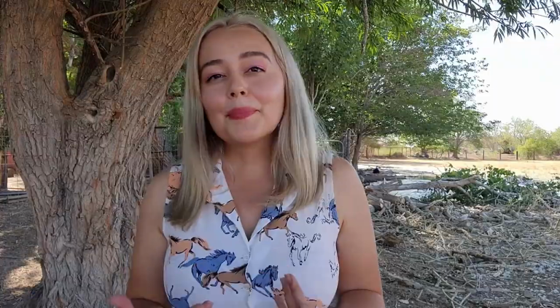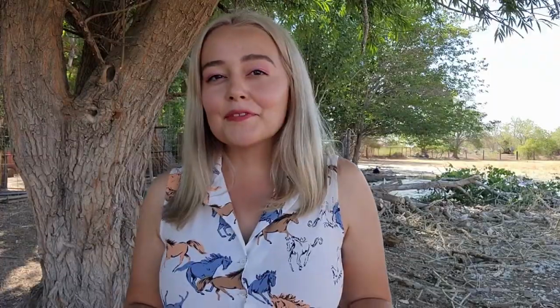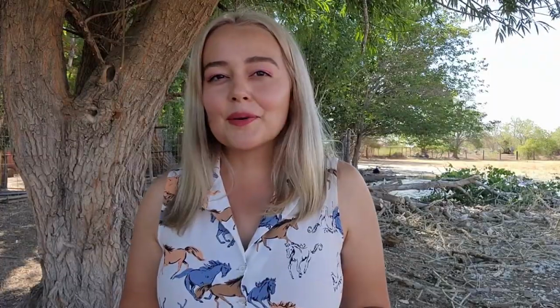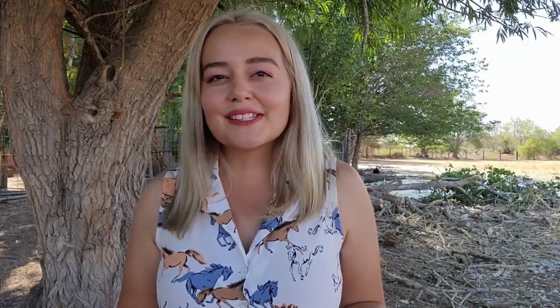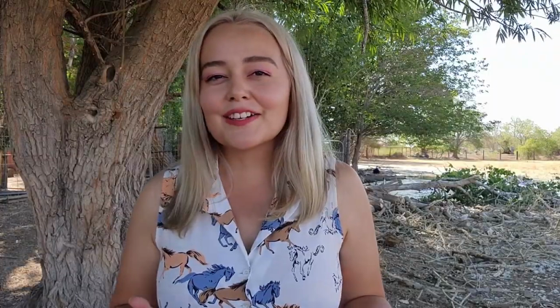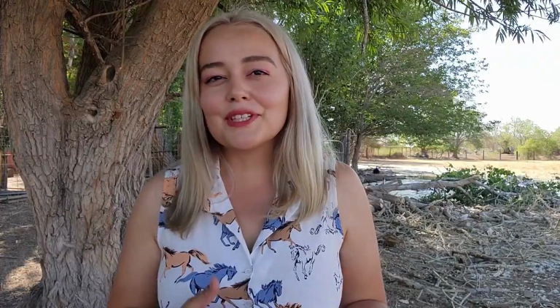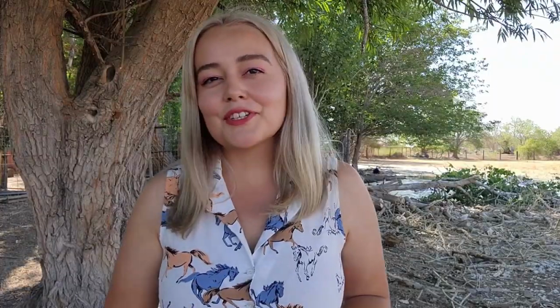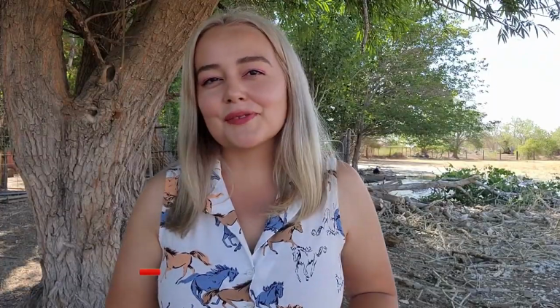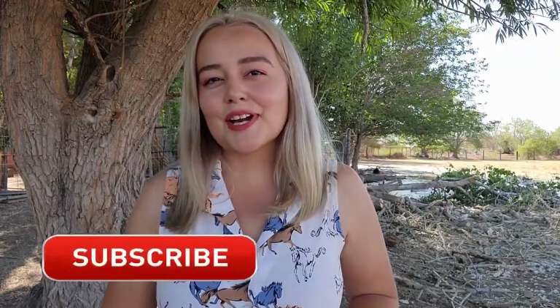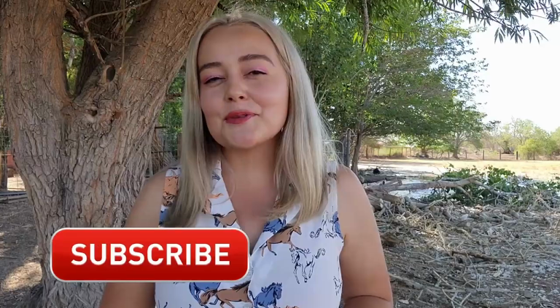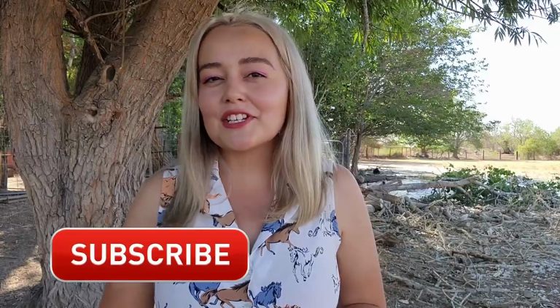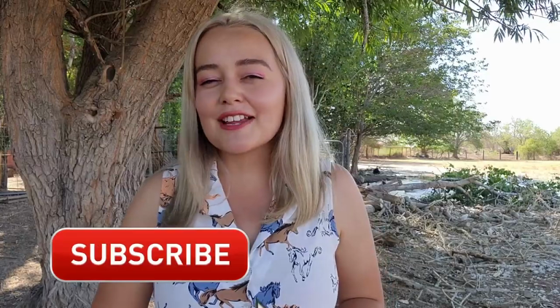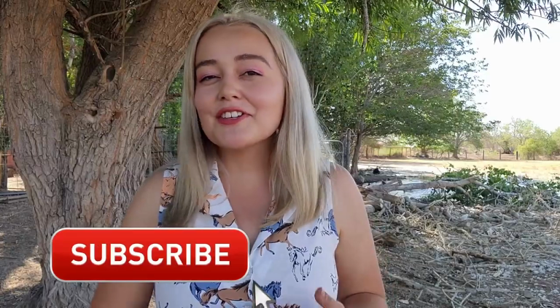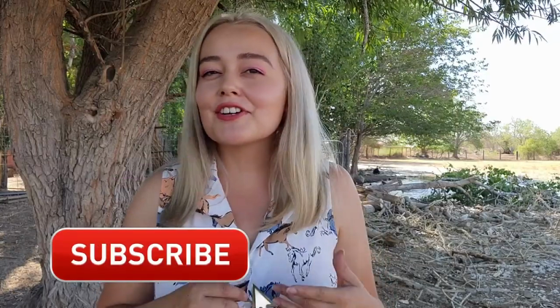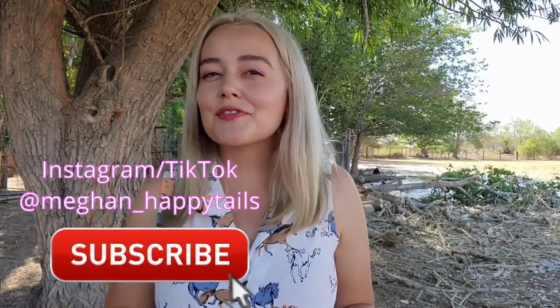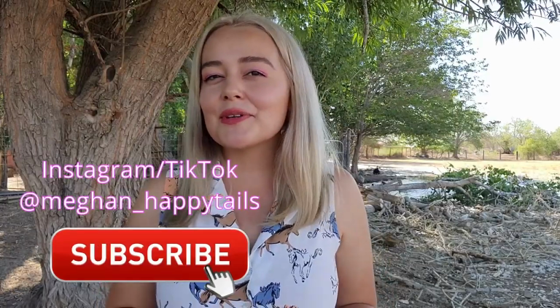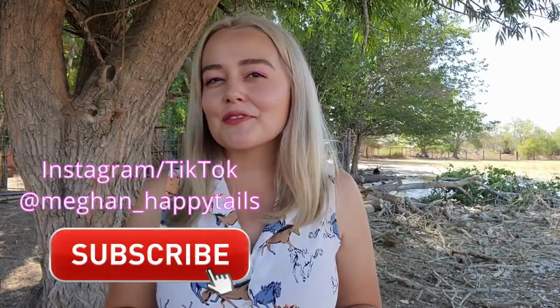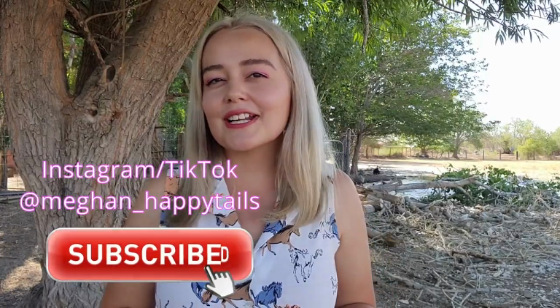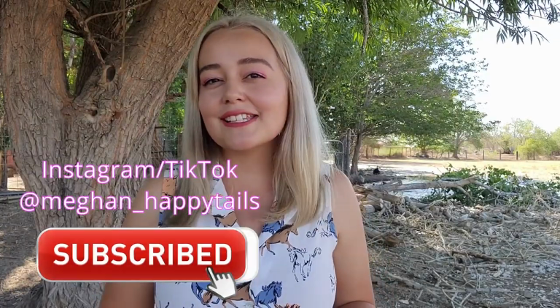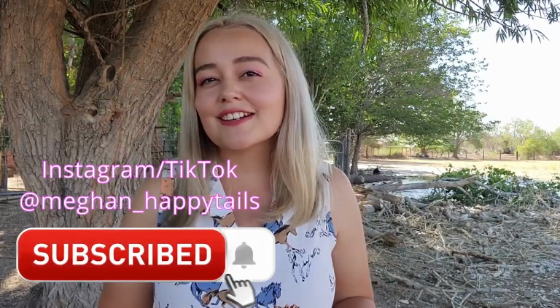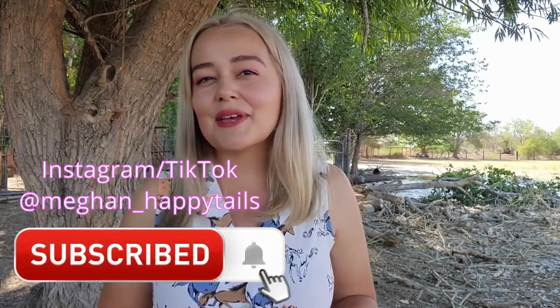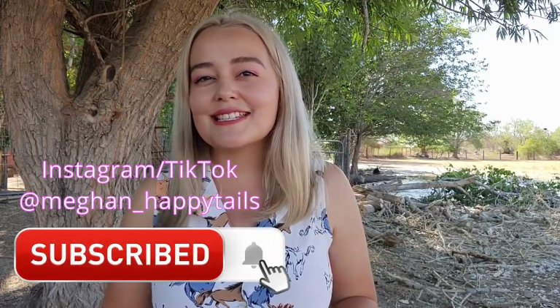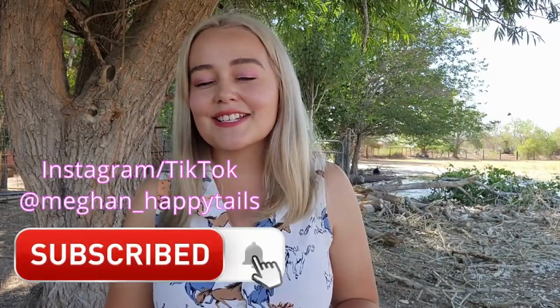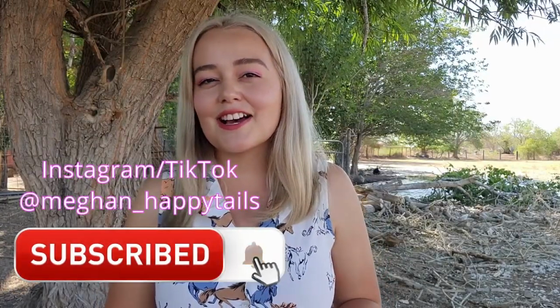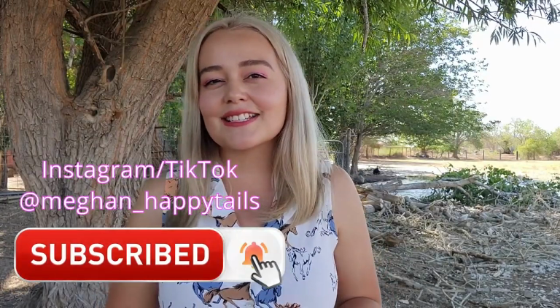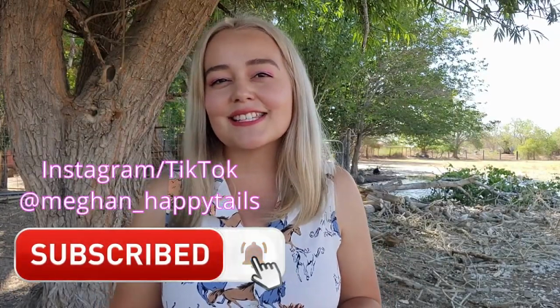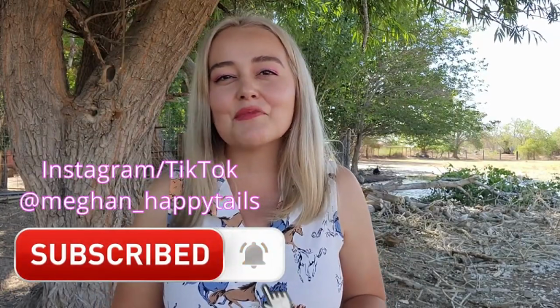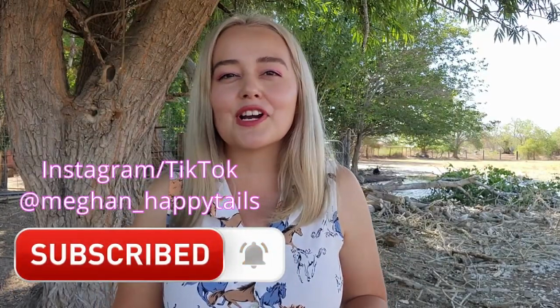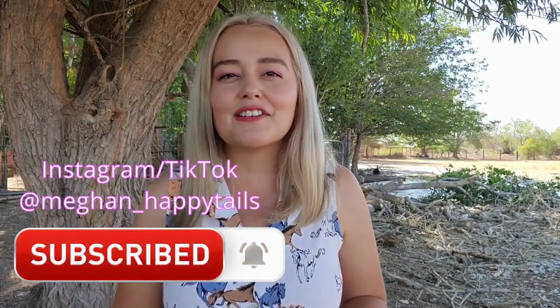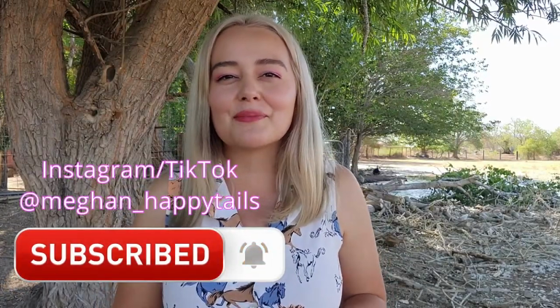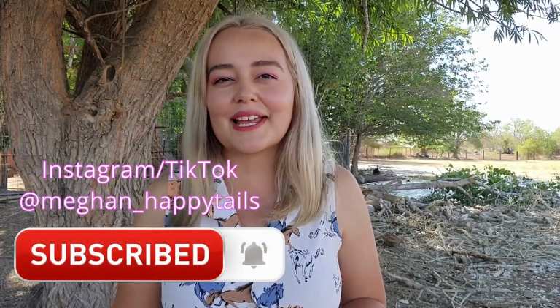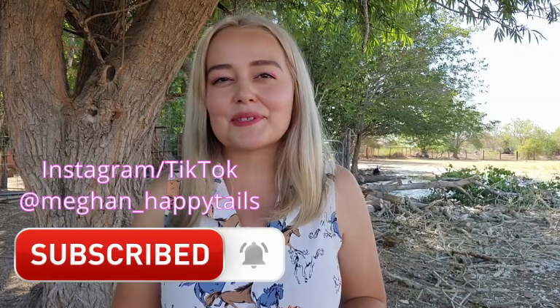But before we get started, be sure to subscribe to my channel. You can also follow me over on Instagram and TikTok to see more of my animals.